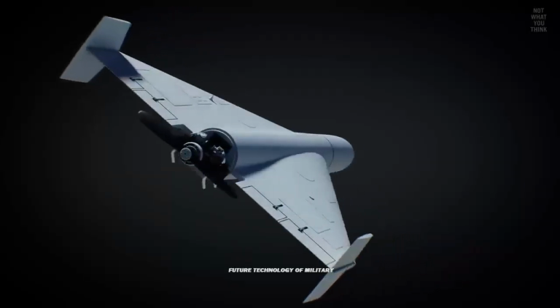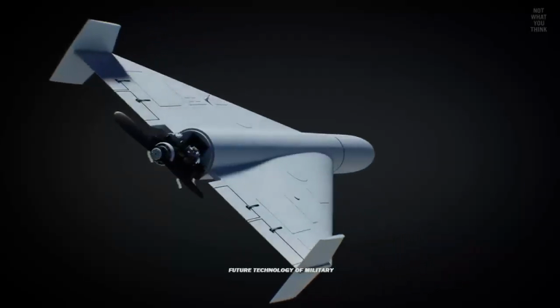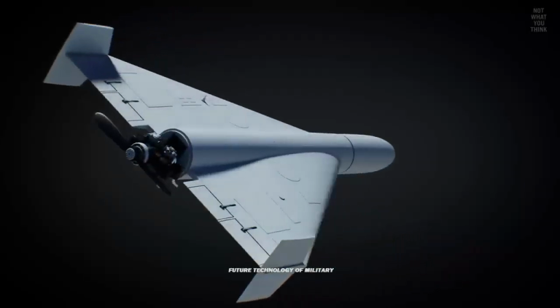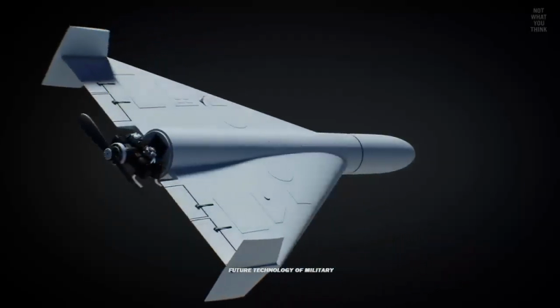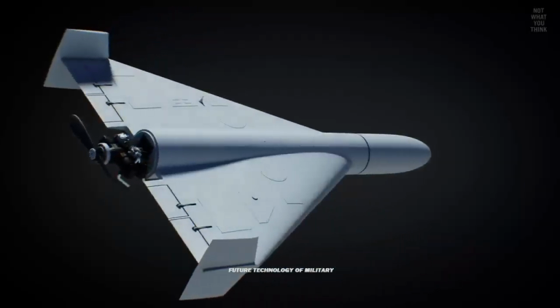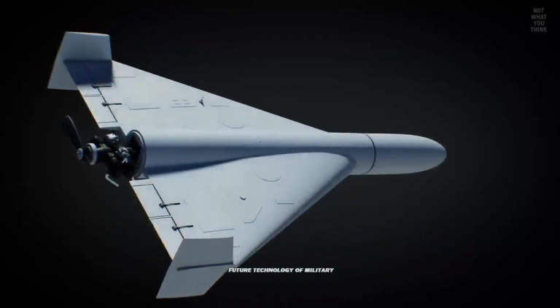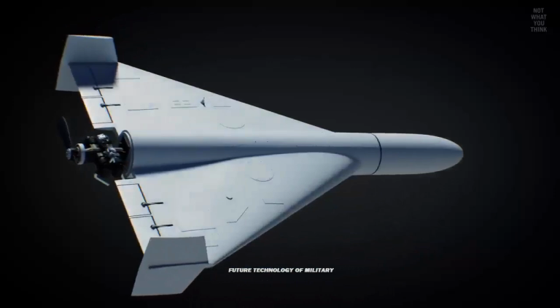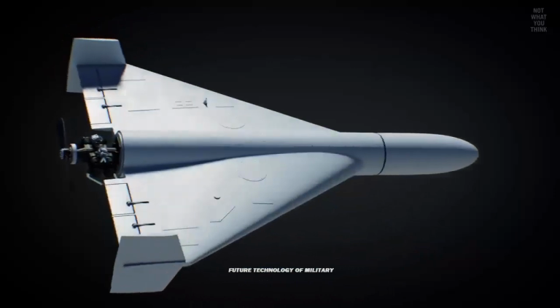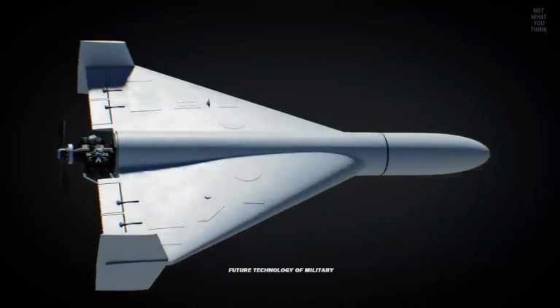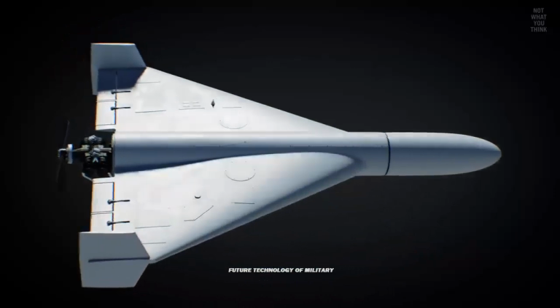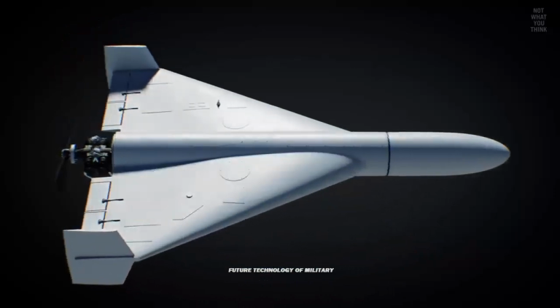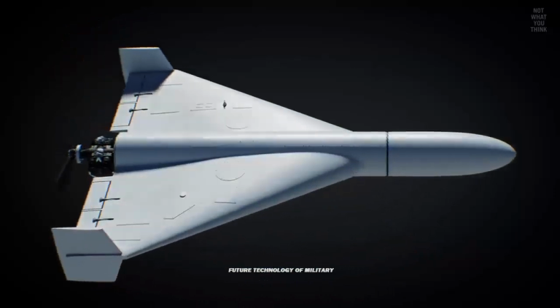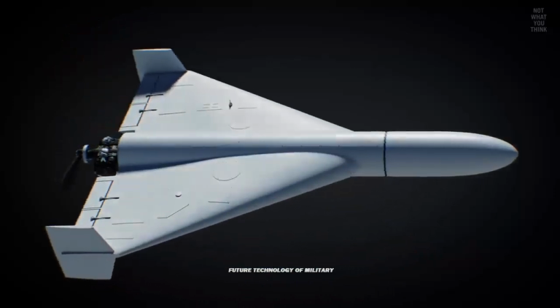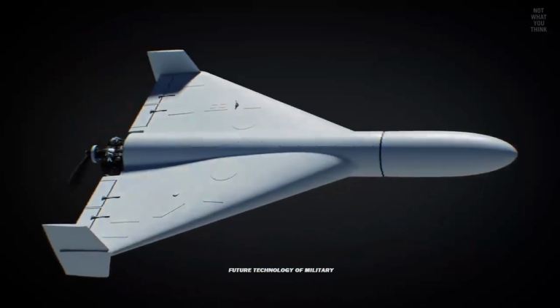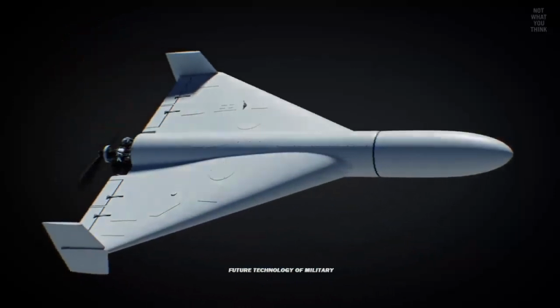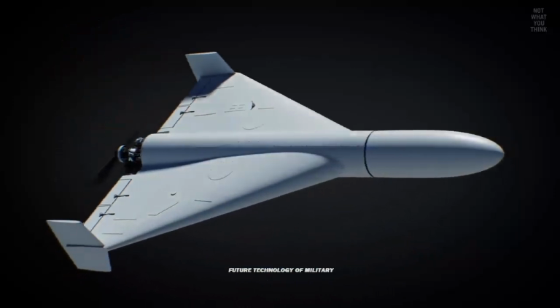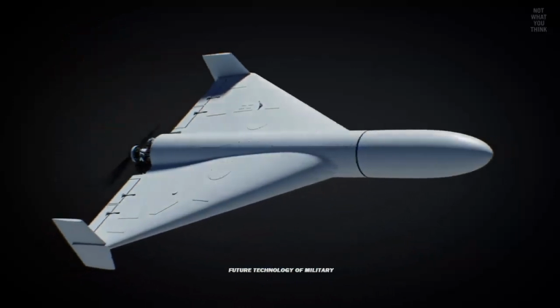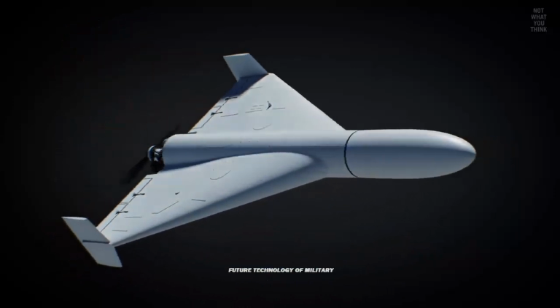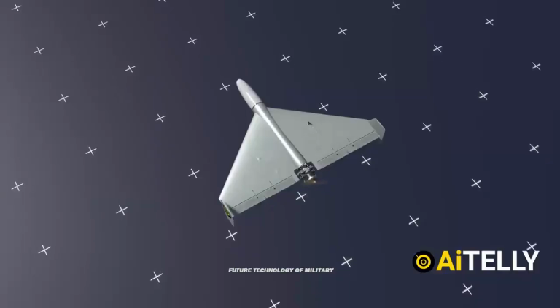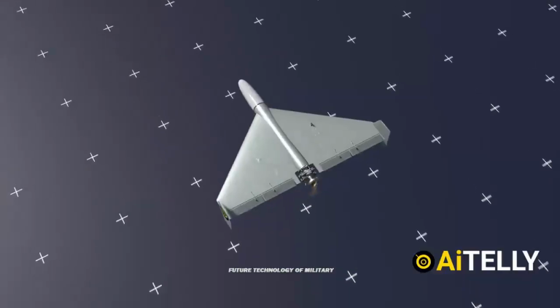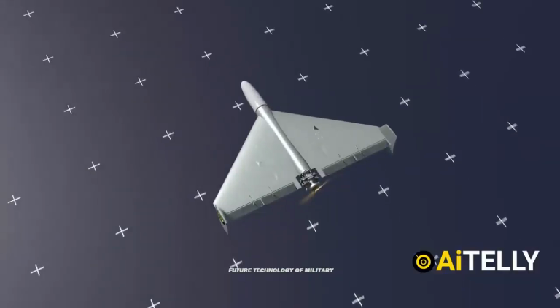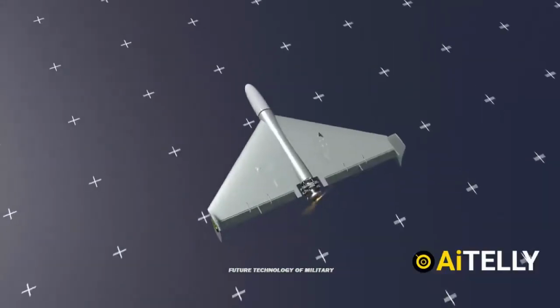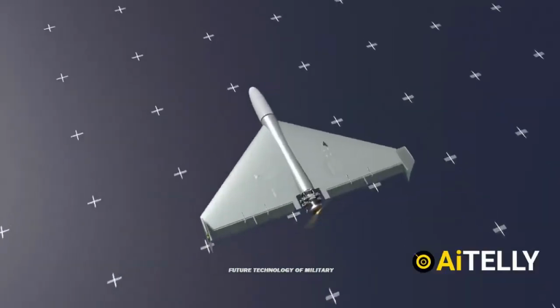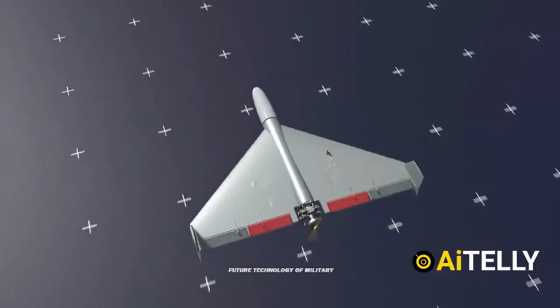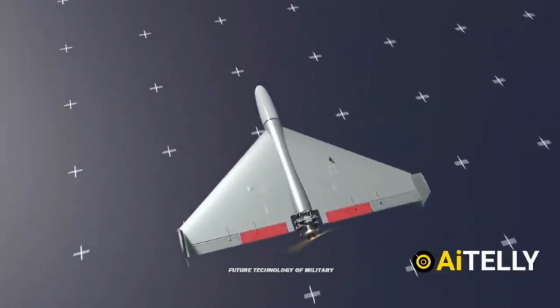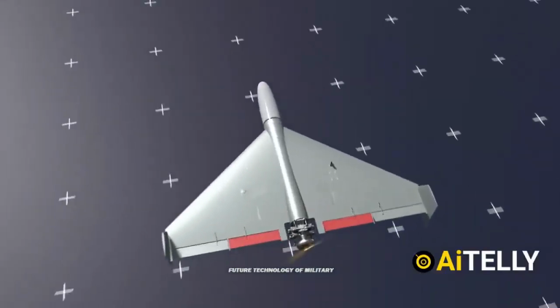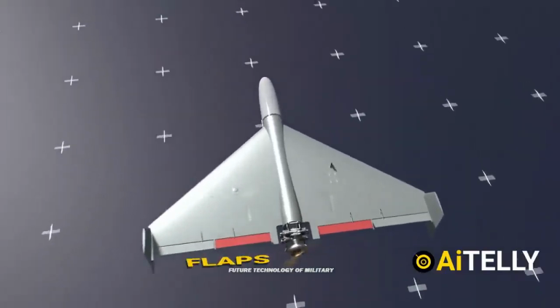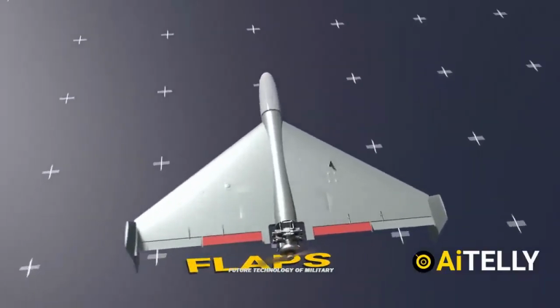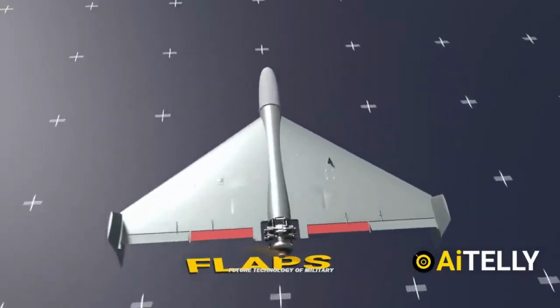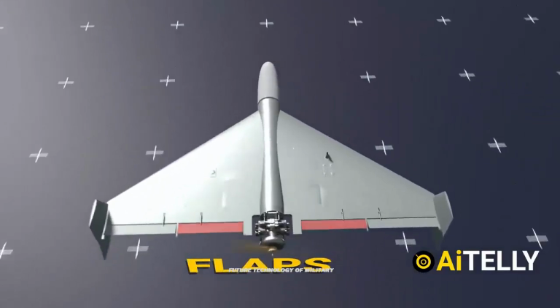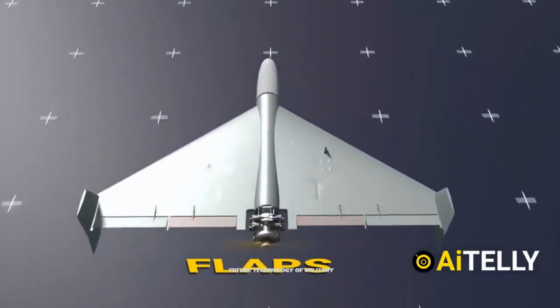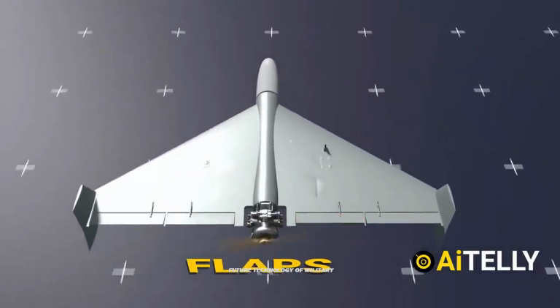Currently, the Shahed-136 is used by two countries — Iran and Russia — as well as by the Houthi movement in Yemen.